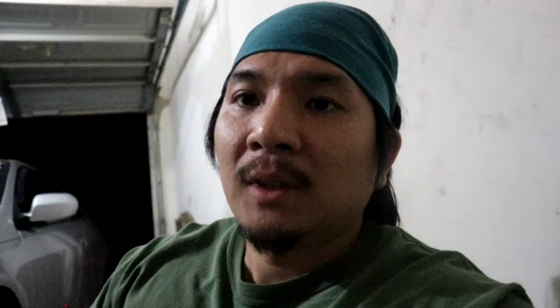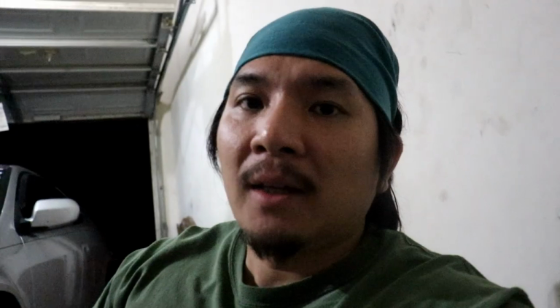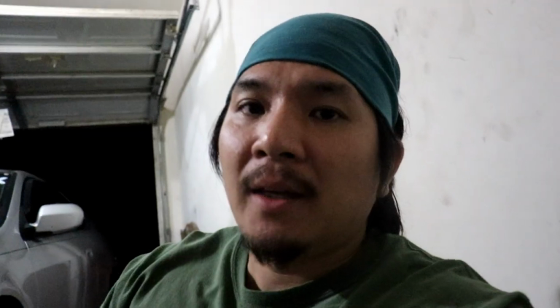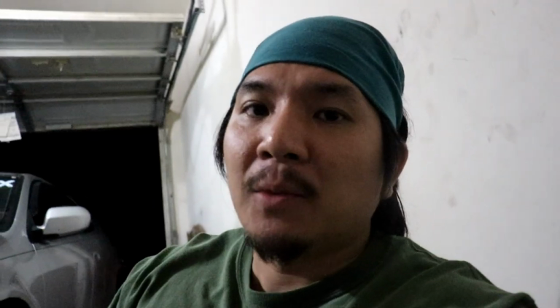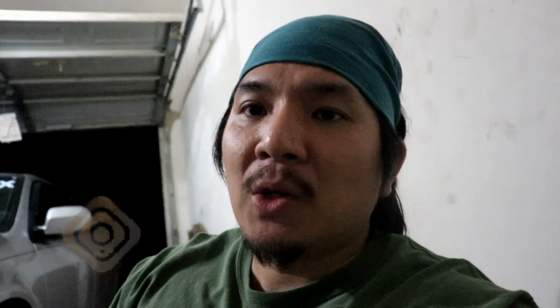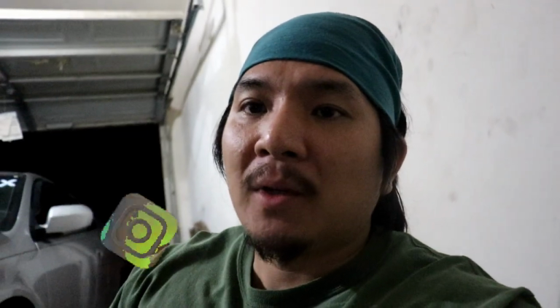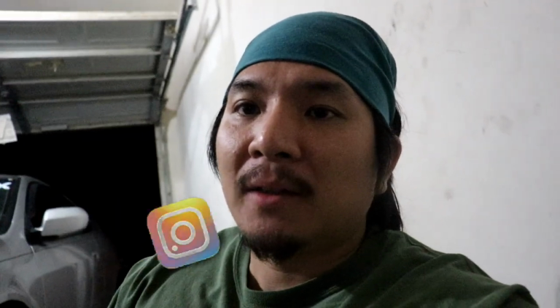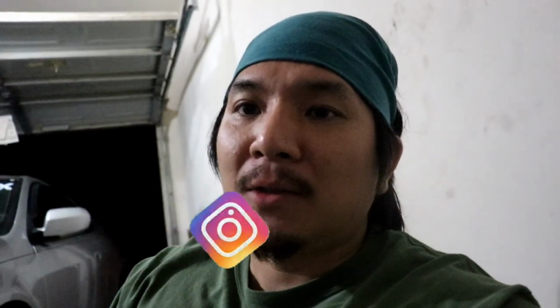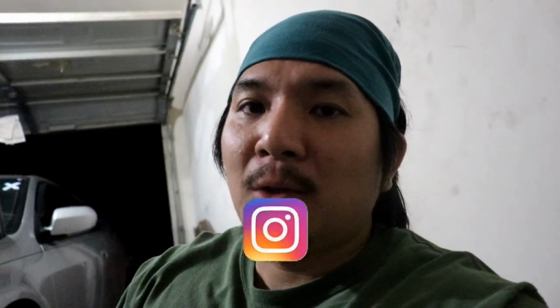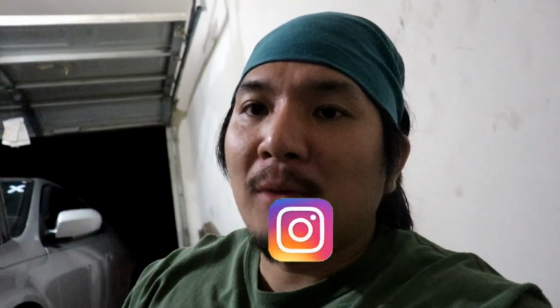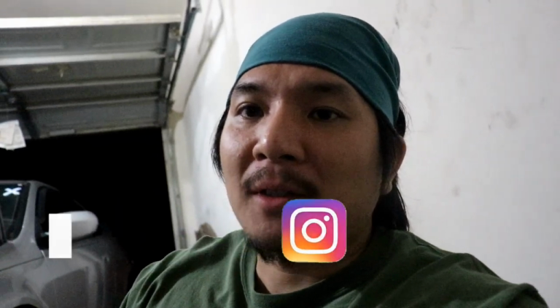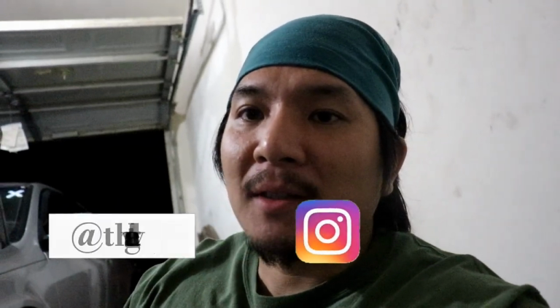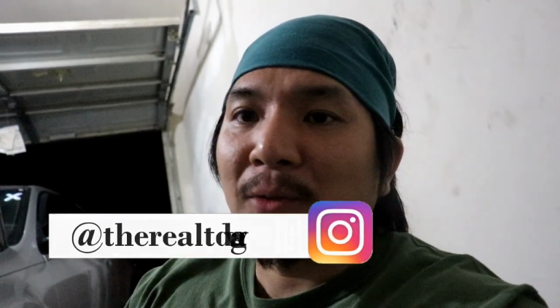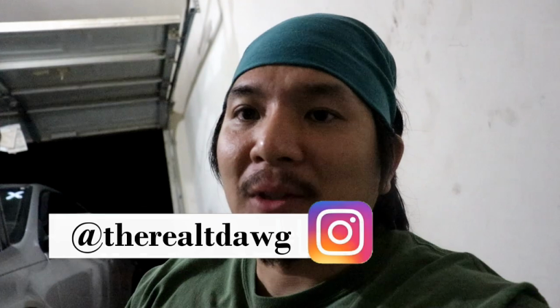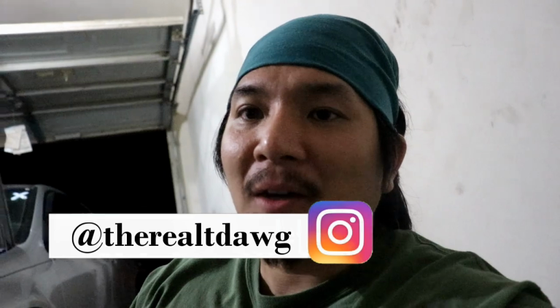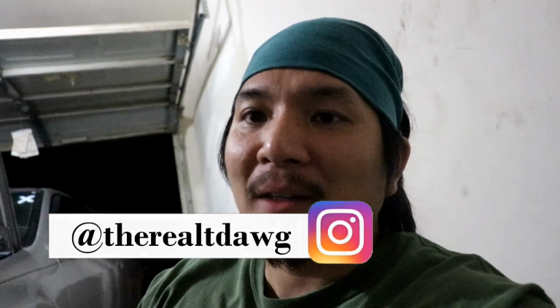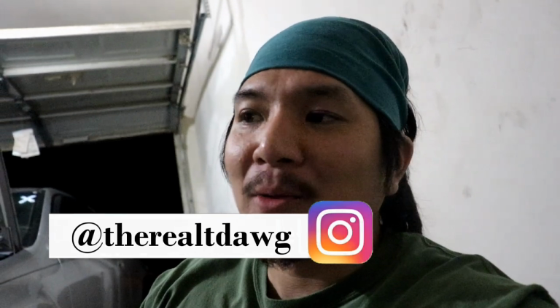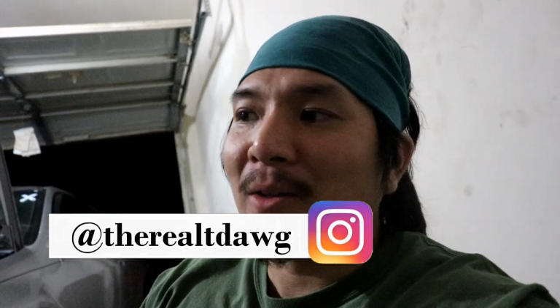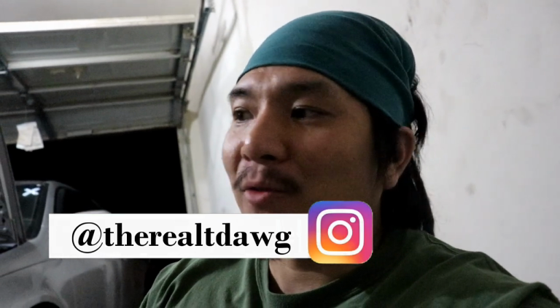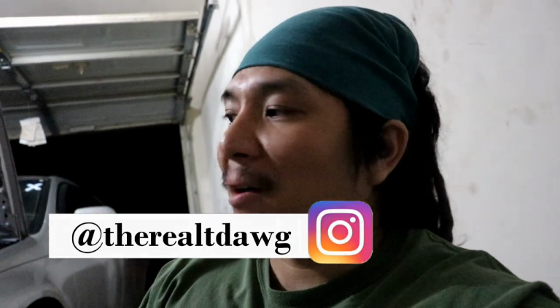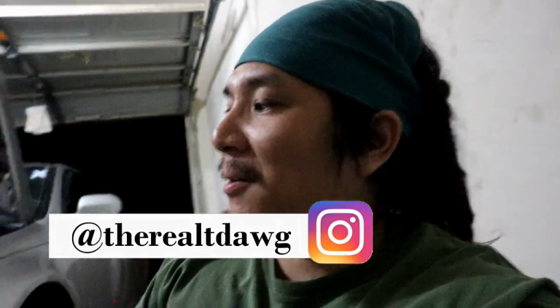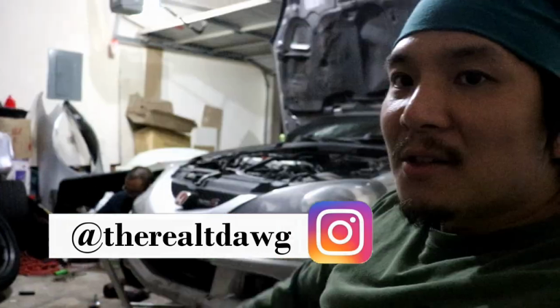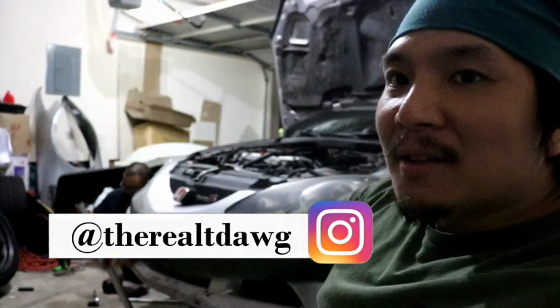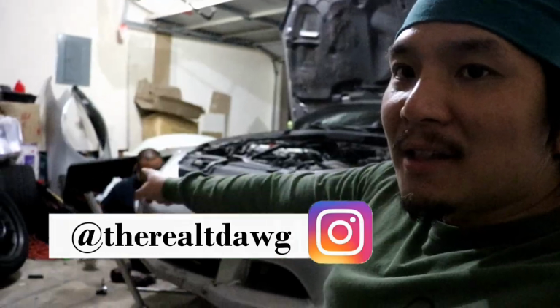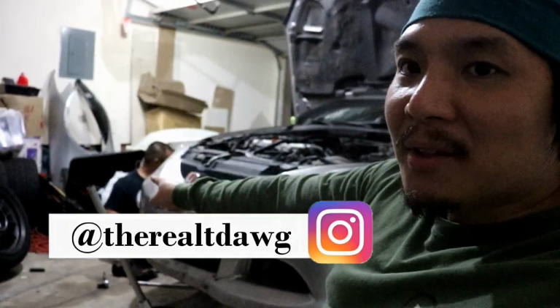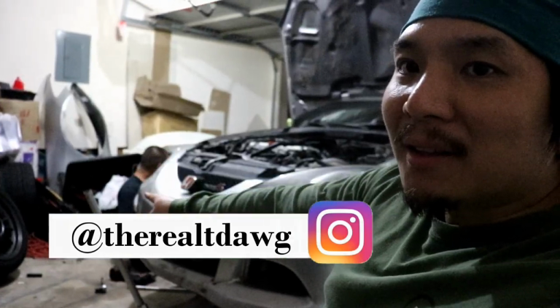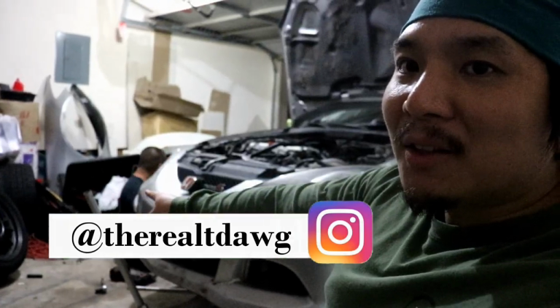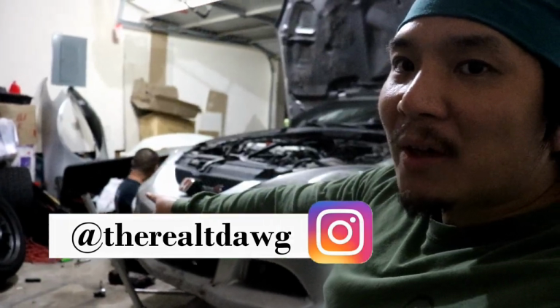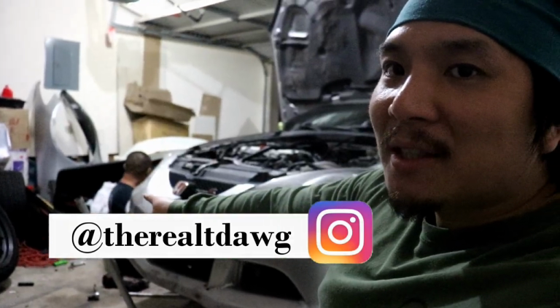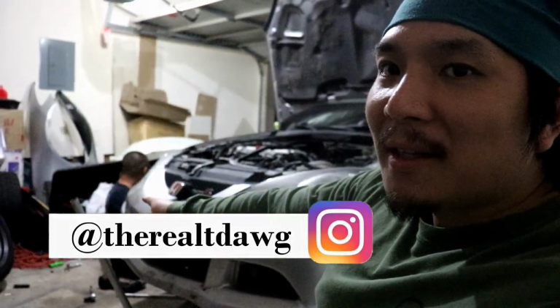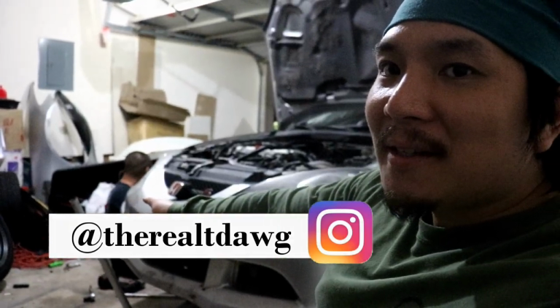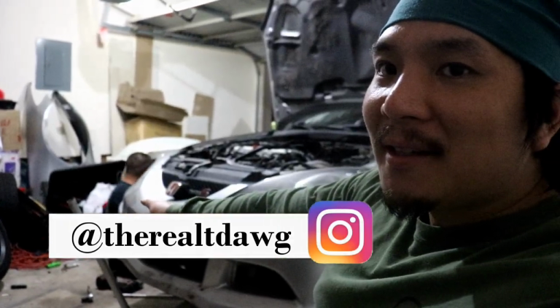Hey, what's going on YouTube? It's RealtyDog here with another vlog. Steve's garage yet again.